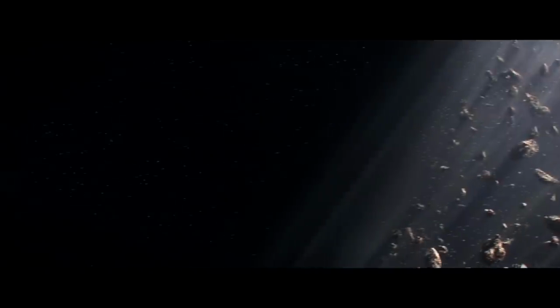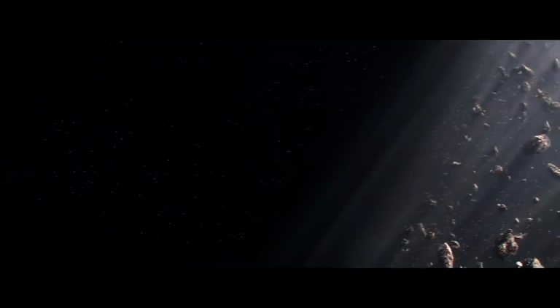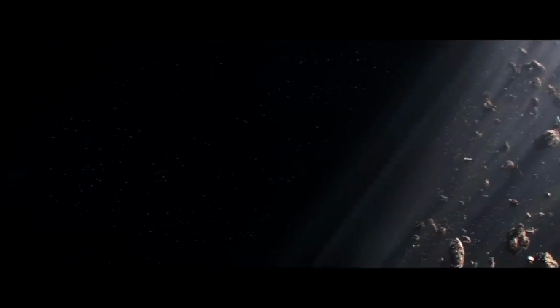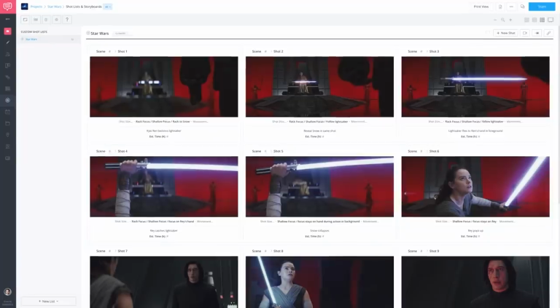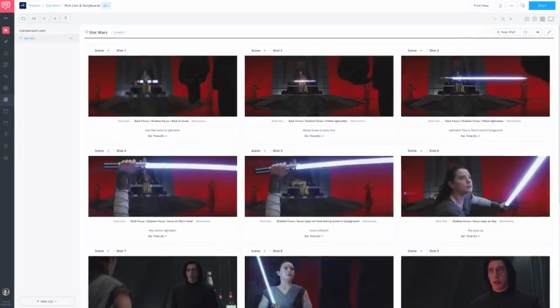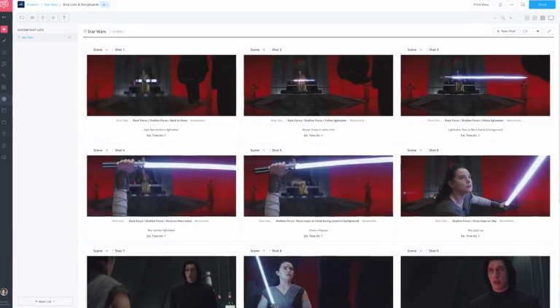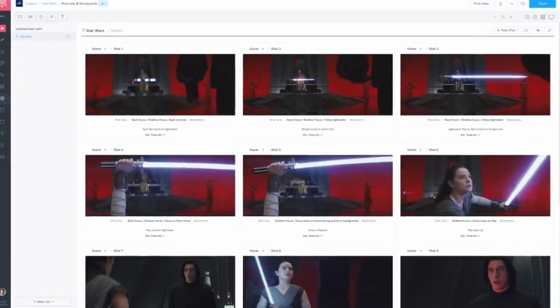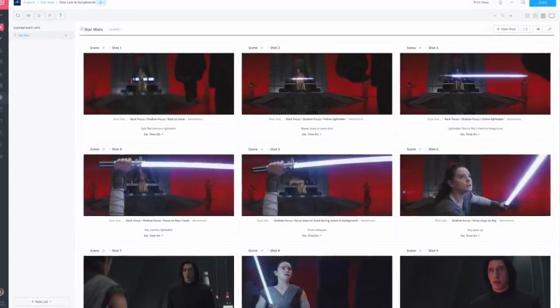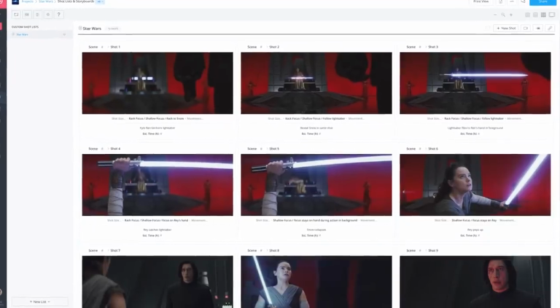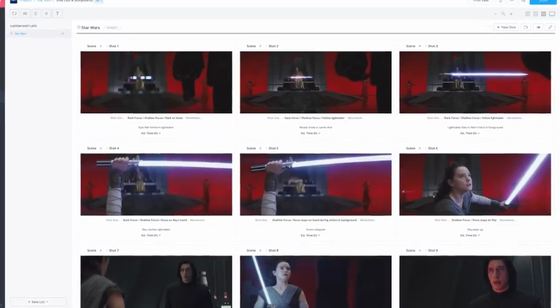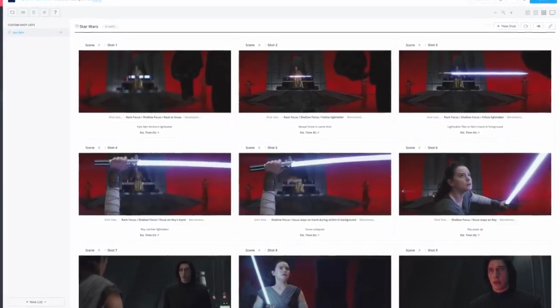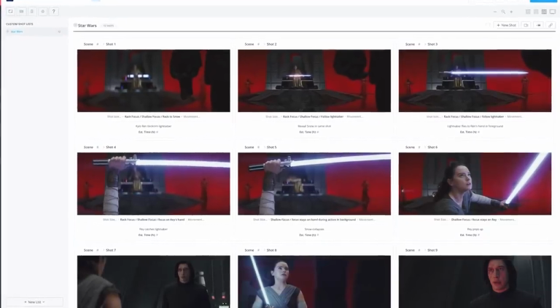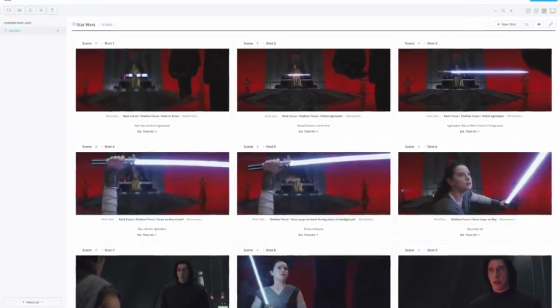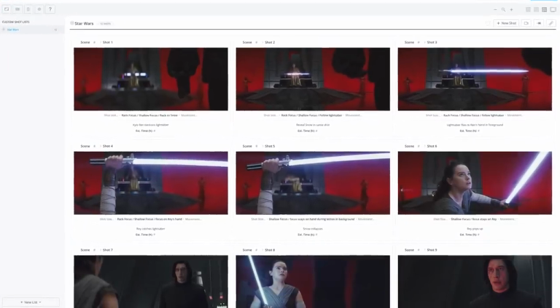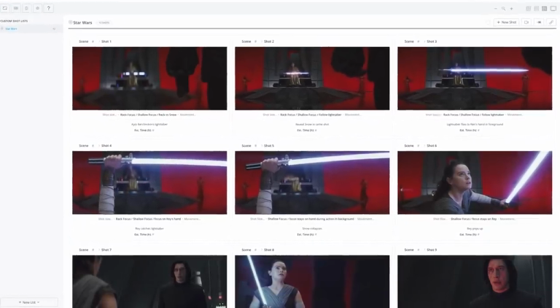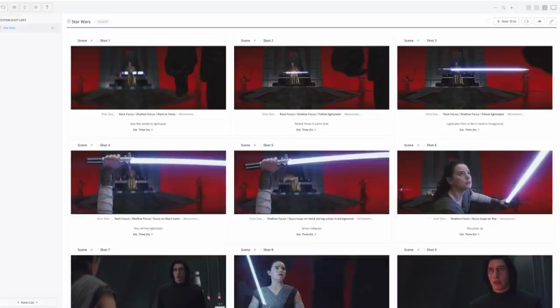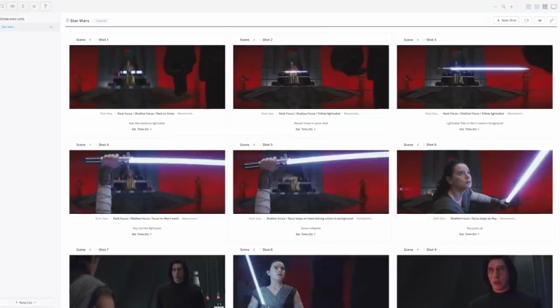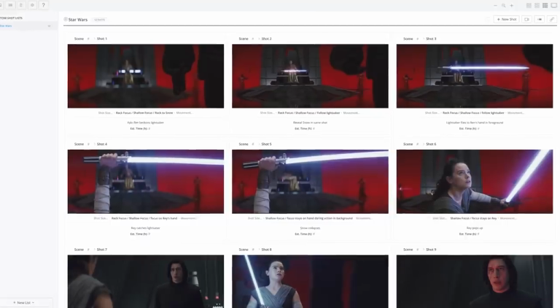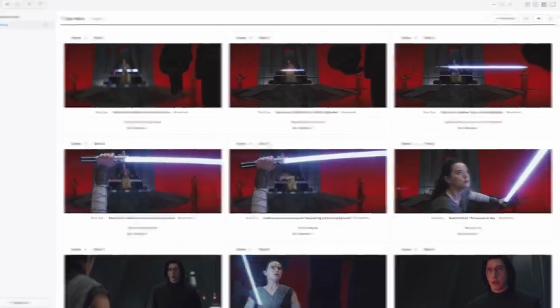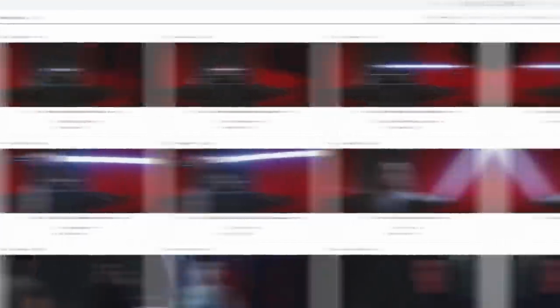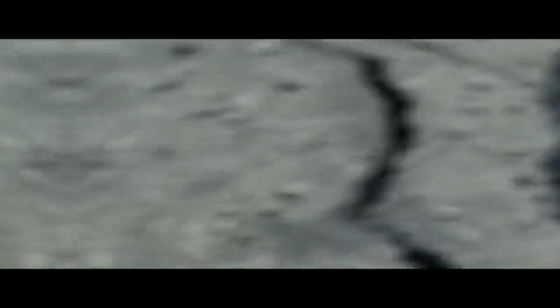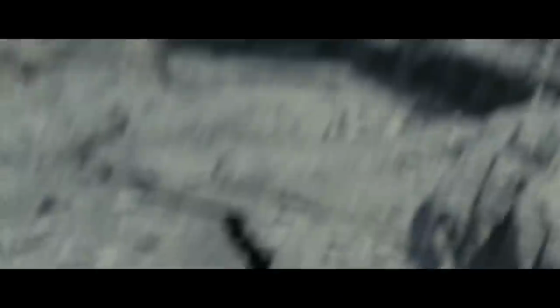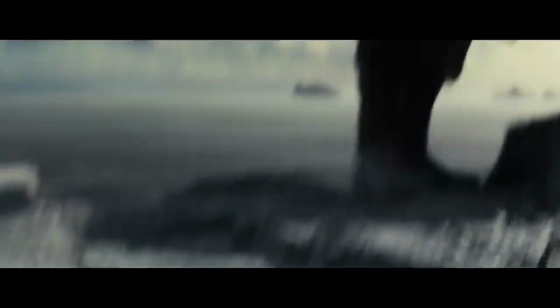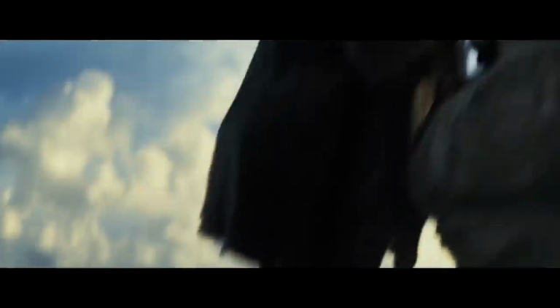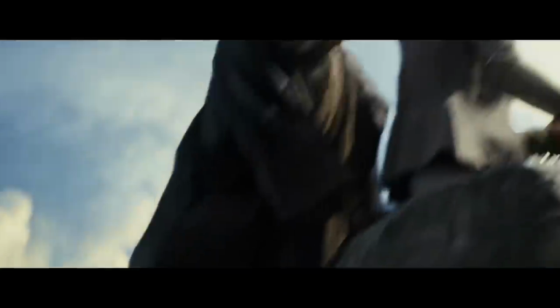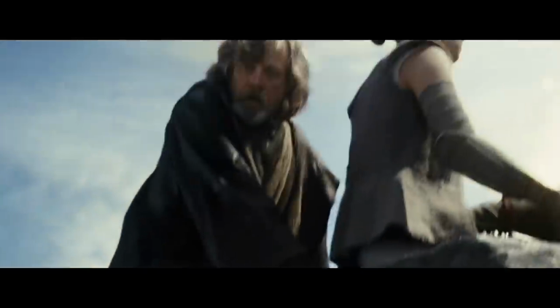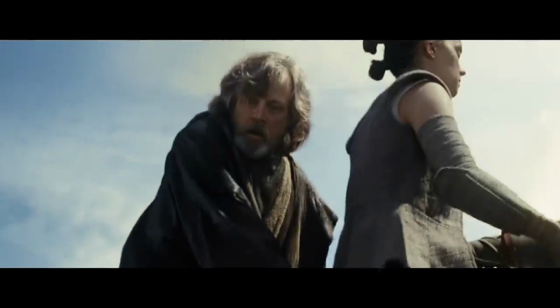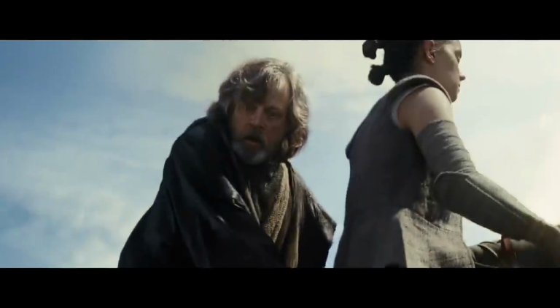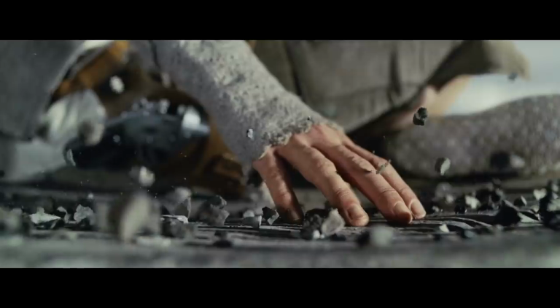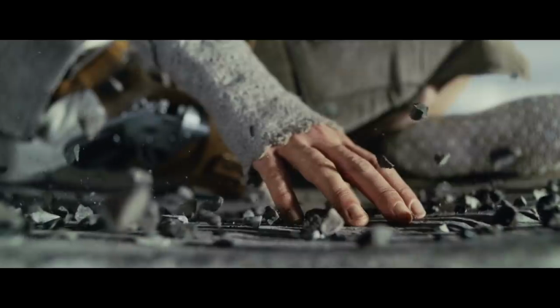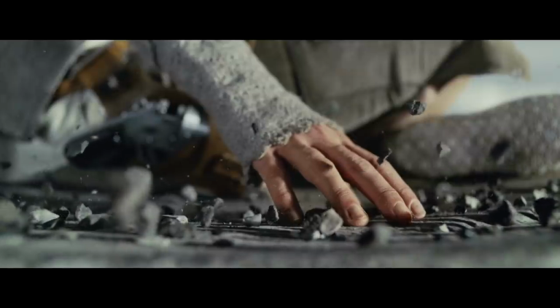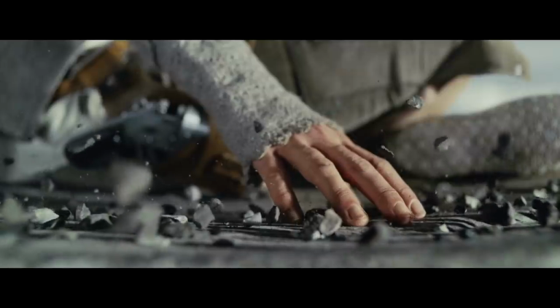When planning your next action scene, you can use blocking and staging — or you can just use the Force.